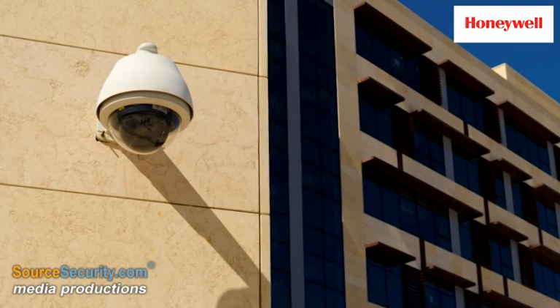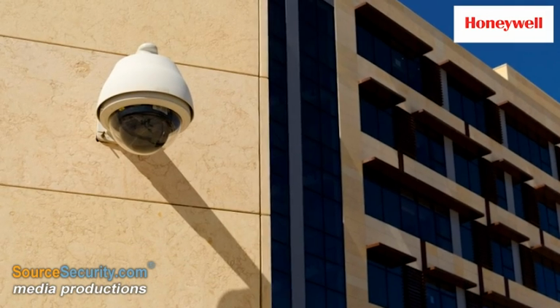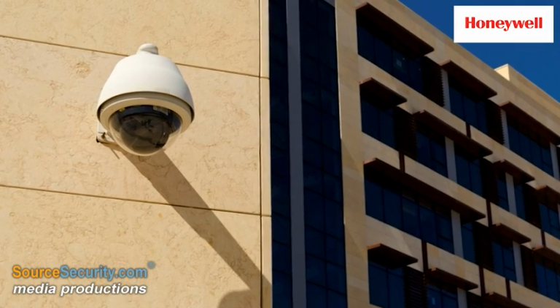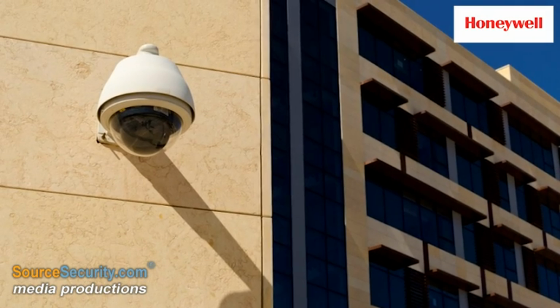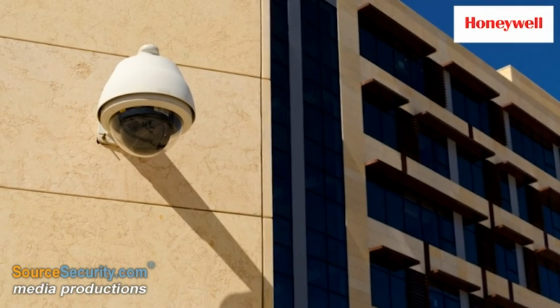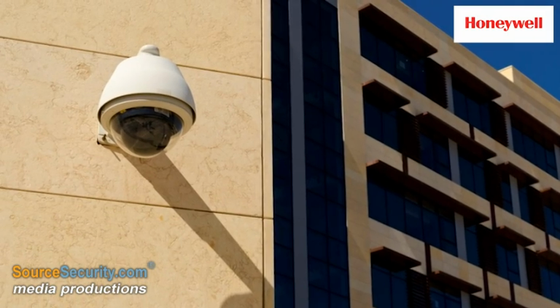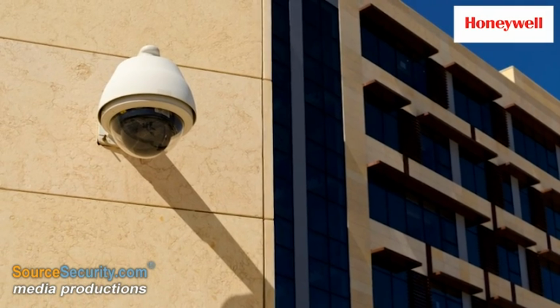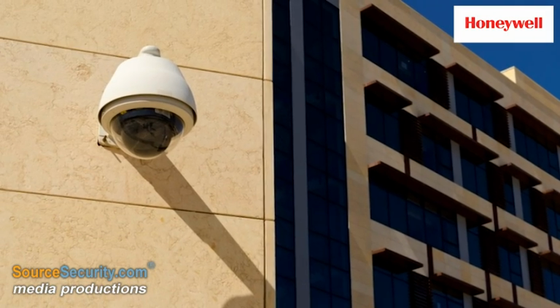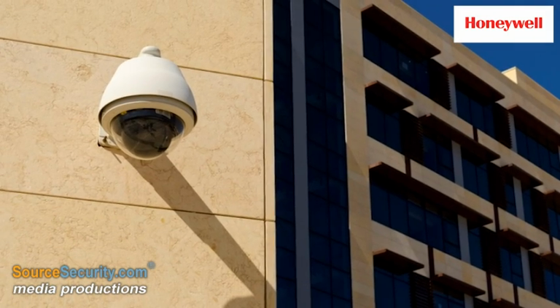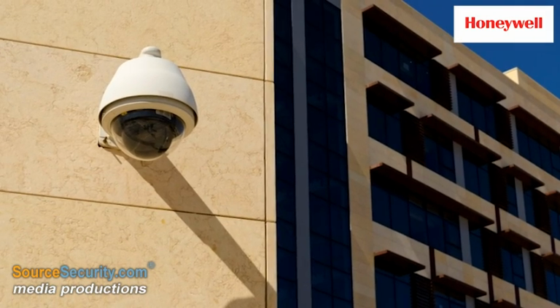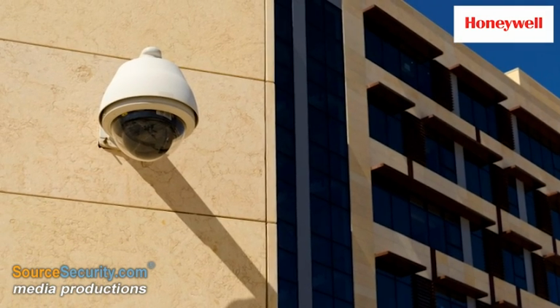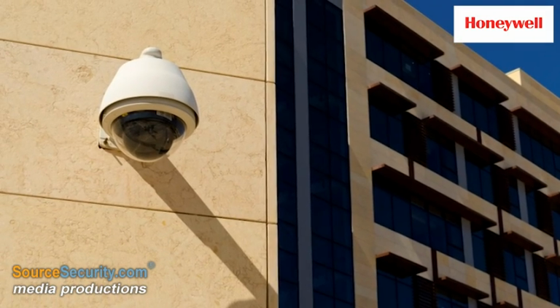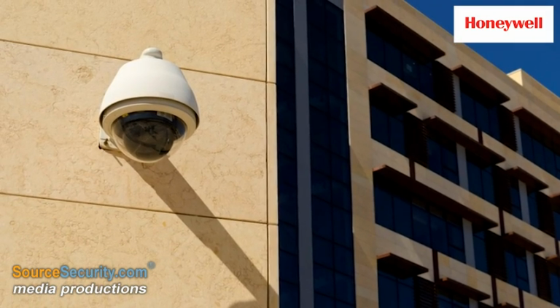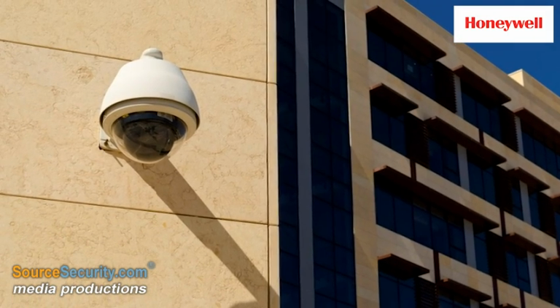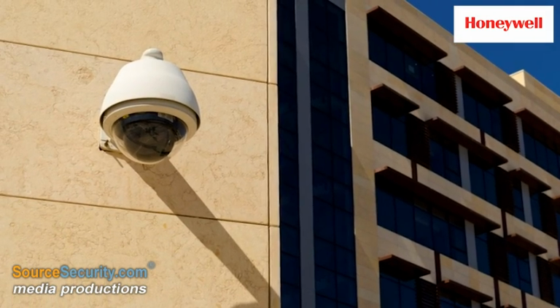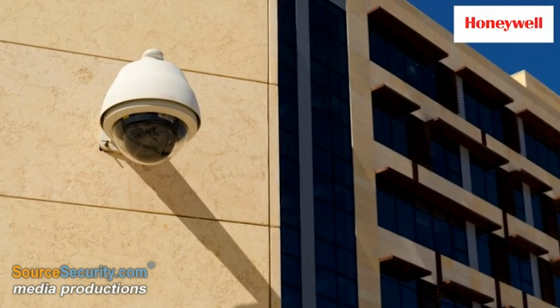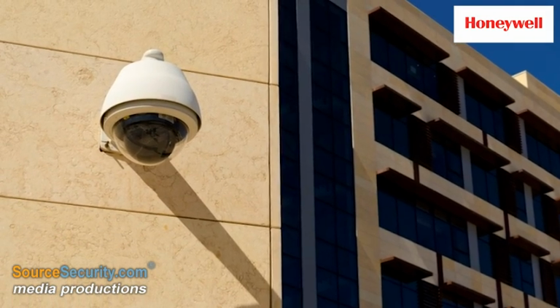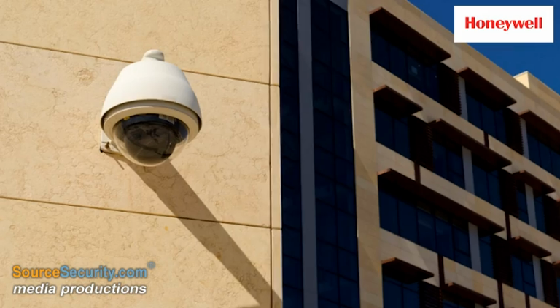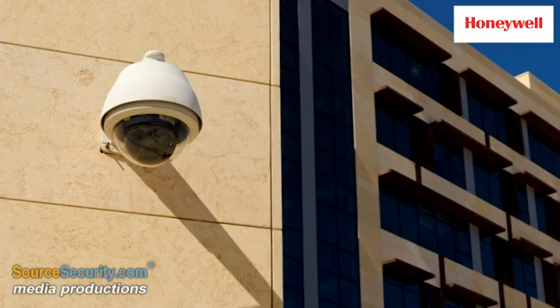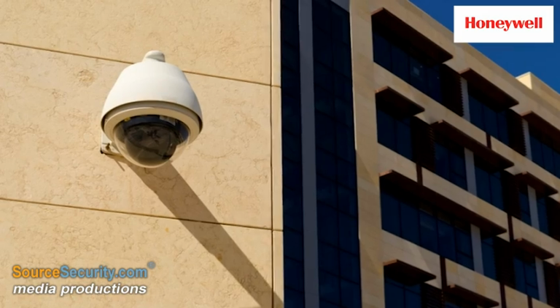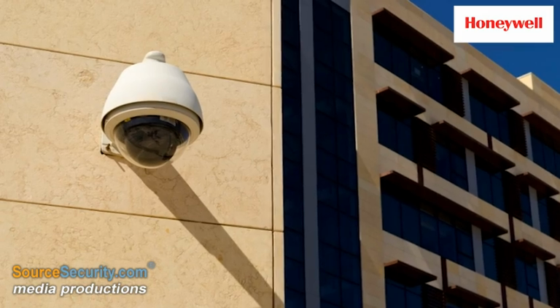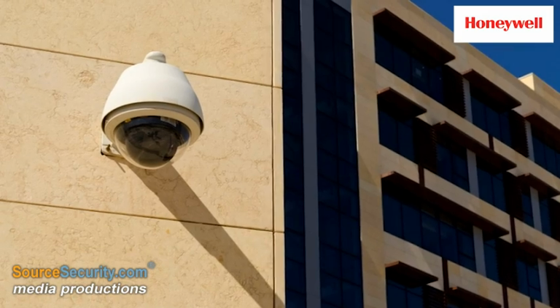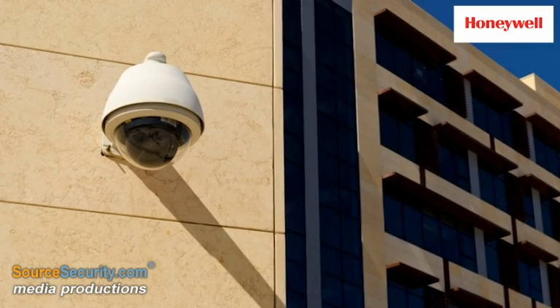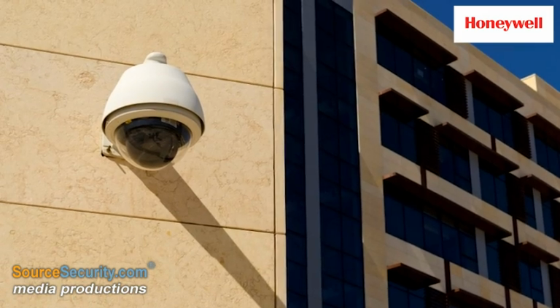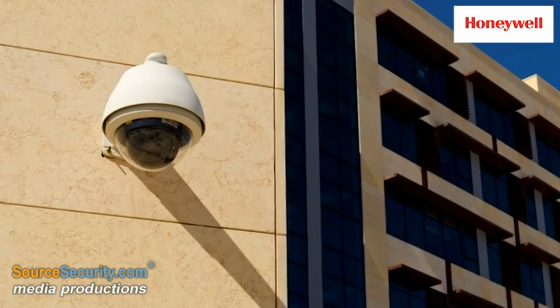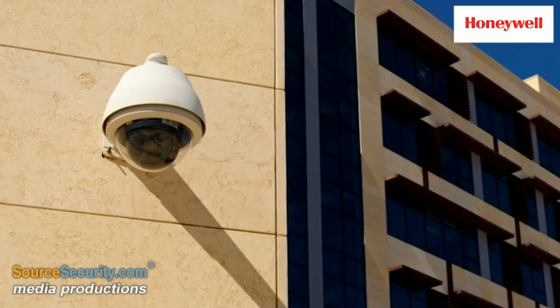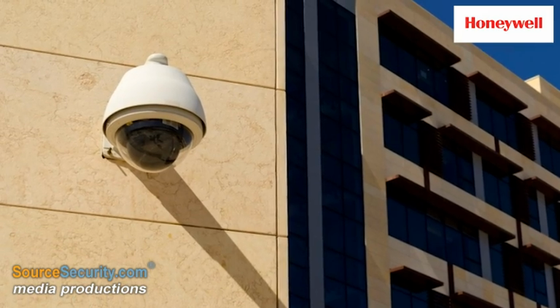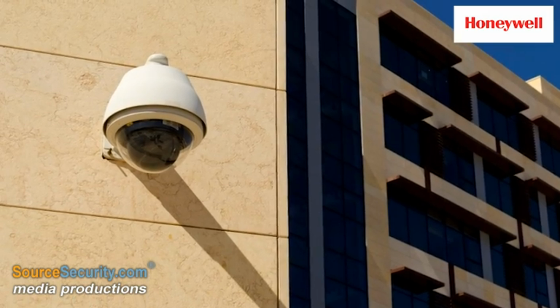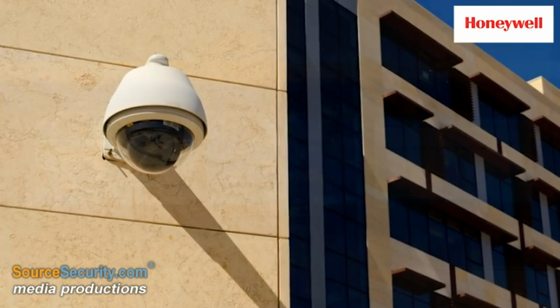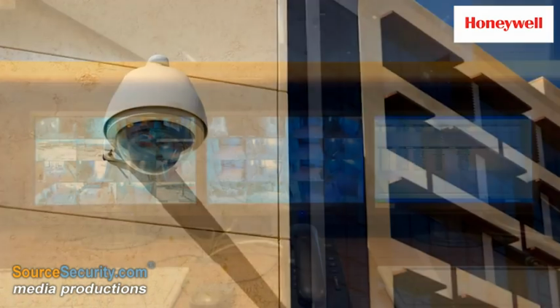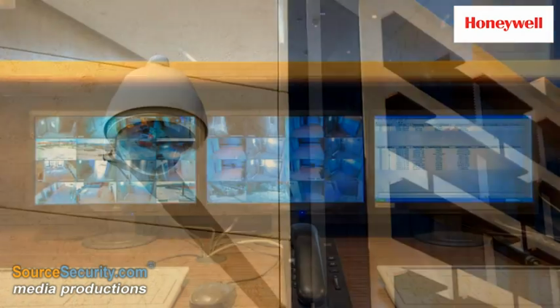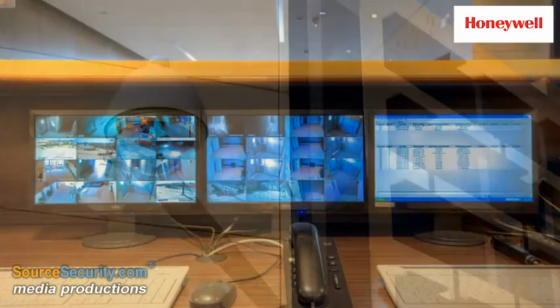The integrated system can also assess building occupation levels 24/7 and optimize nighttime security.